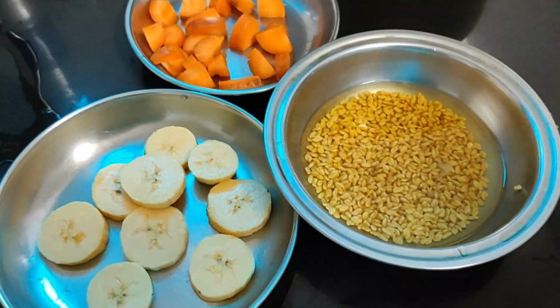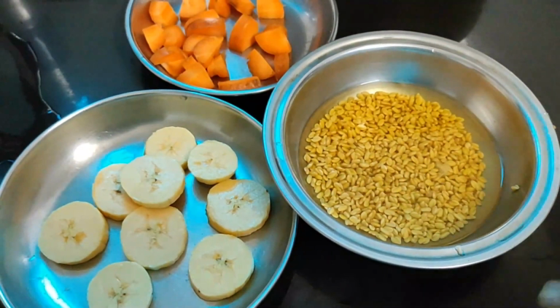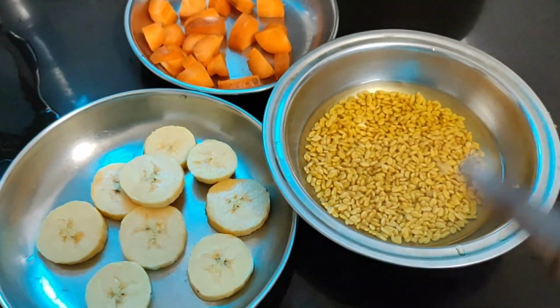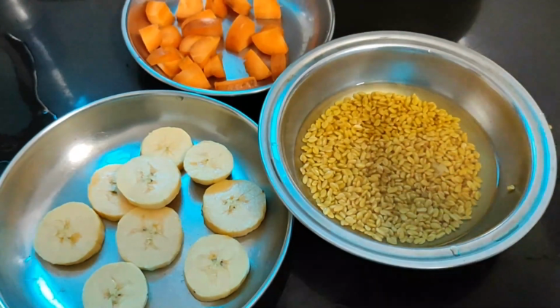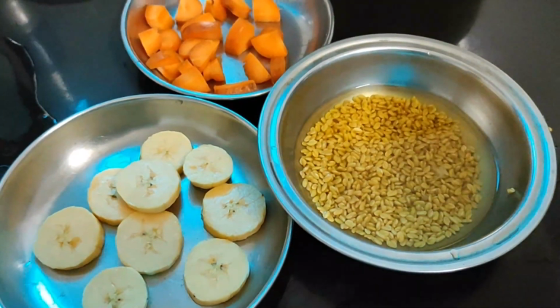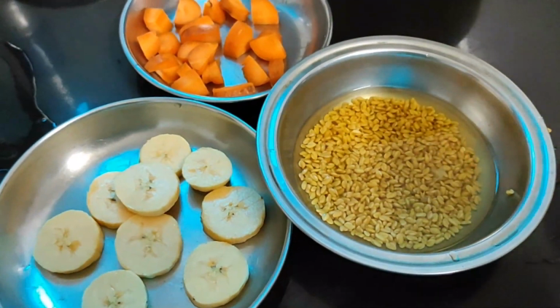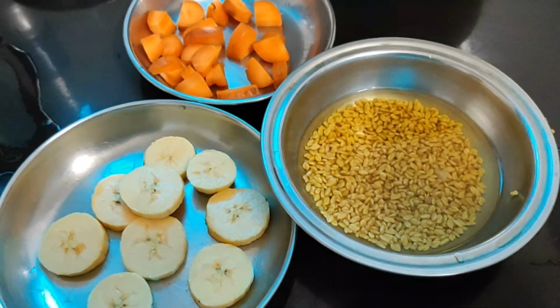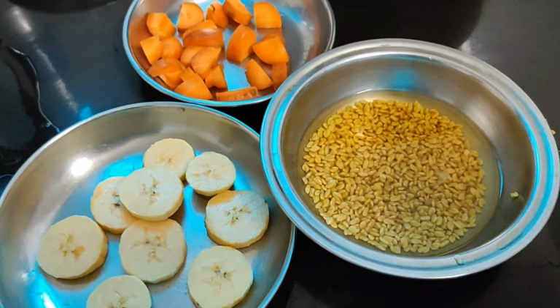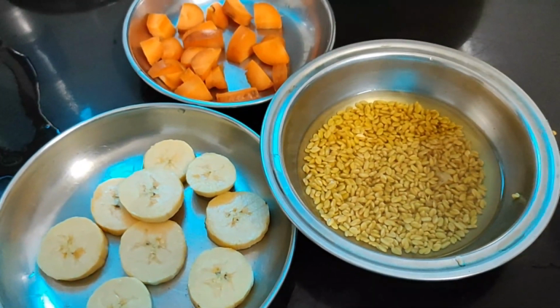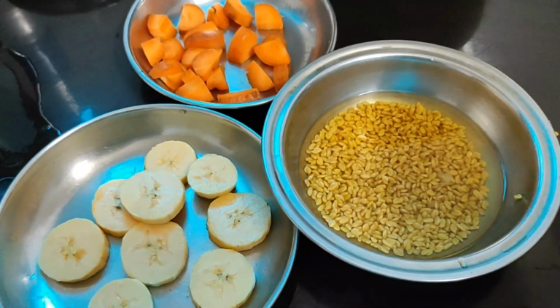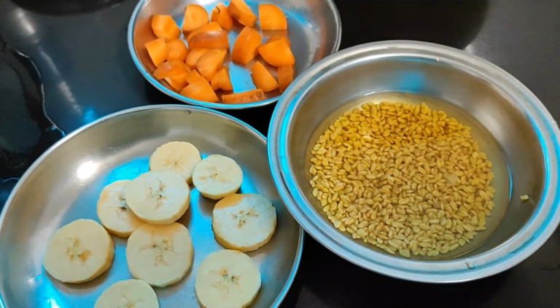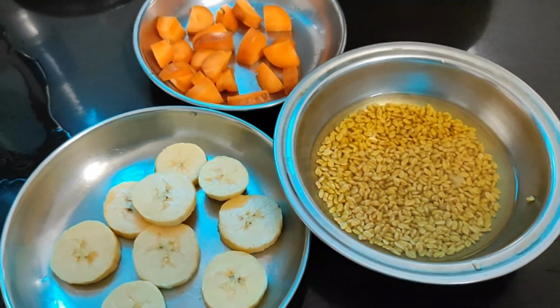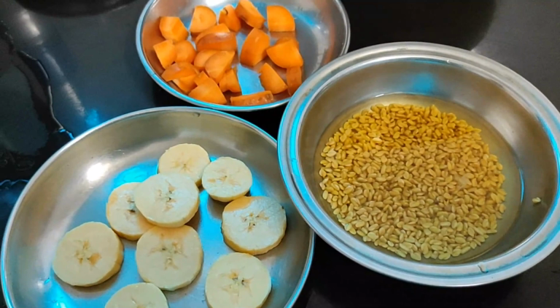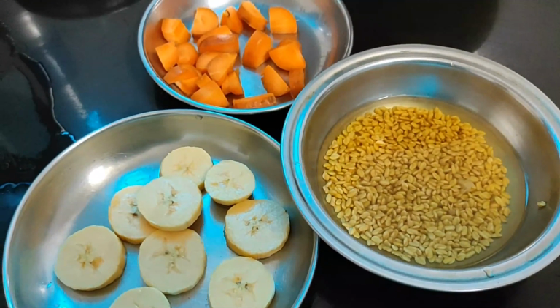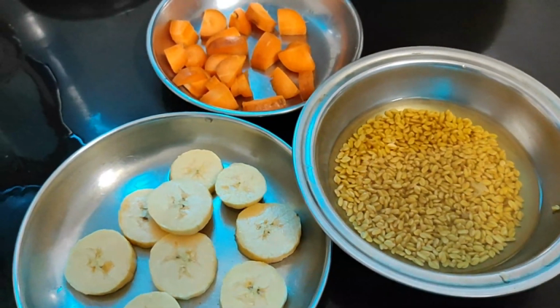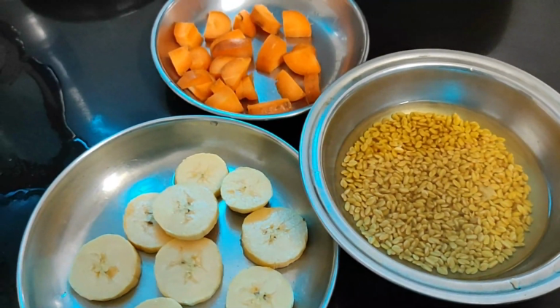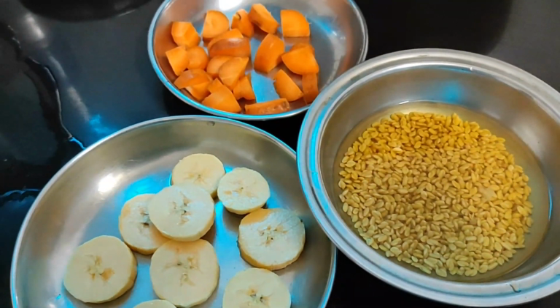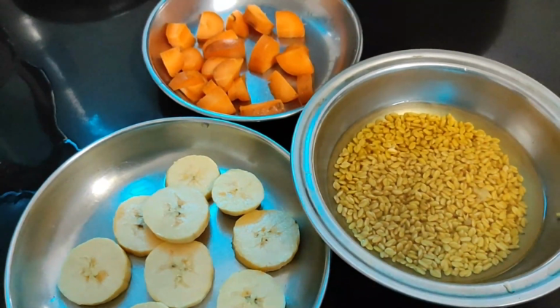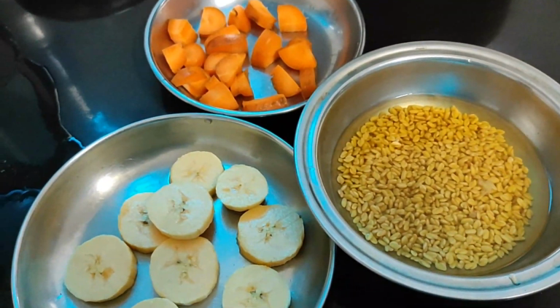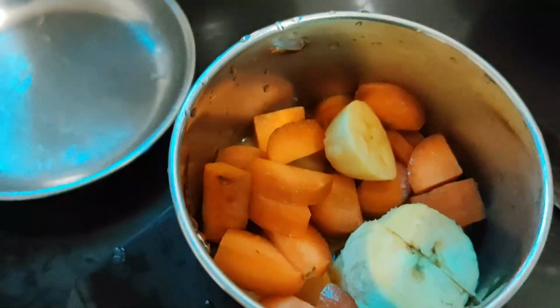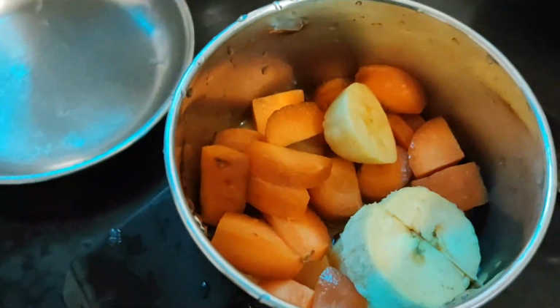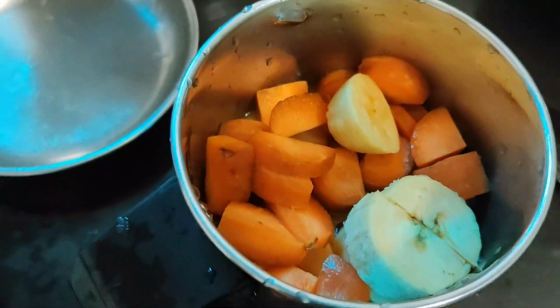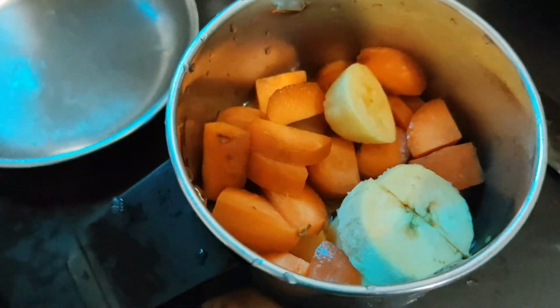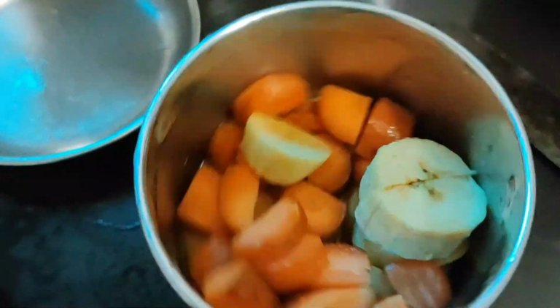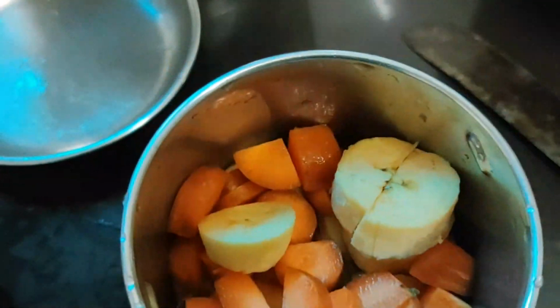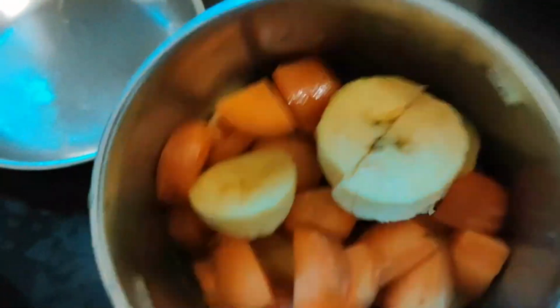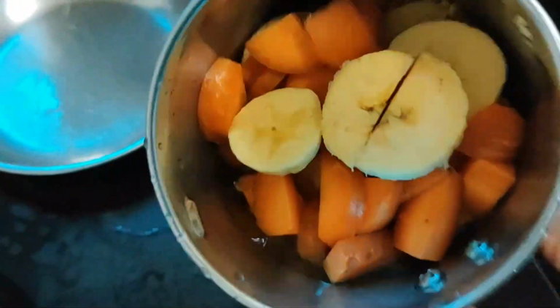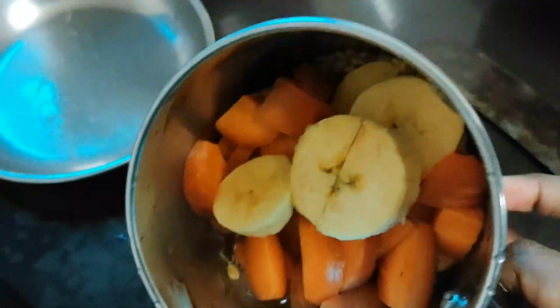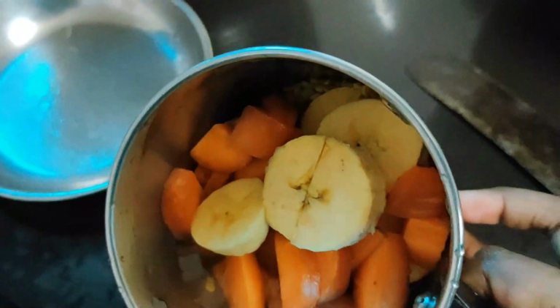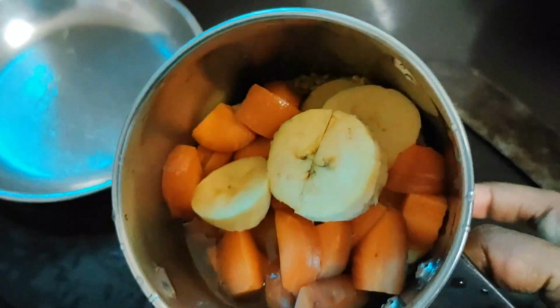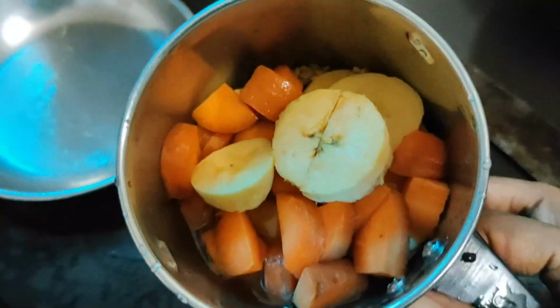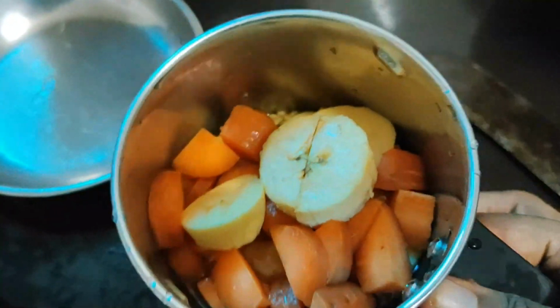I will mix it in a jar. We will add the ingredients in the jar.